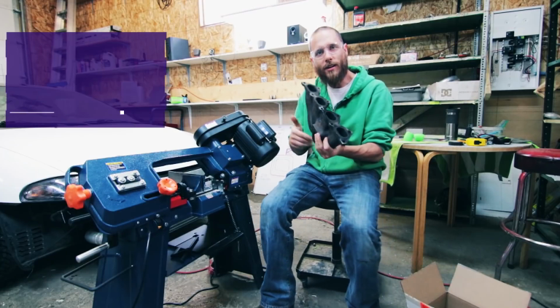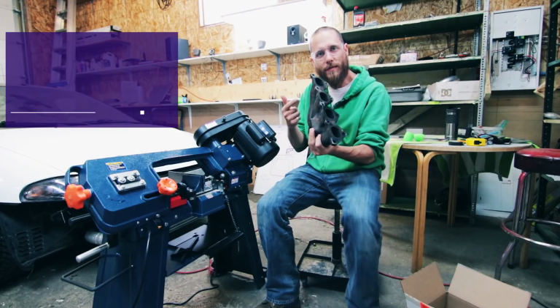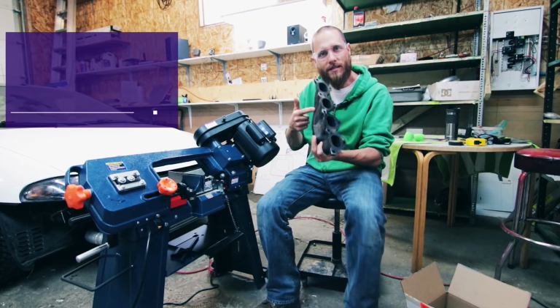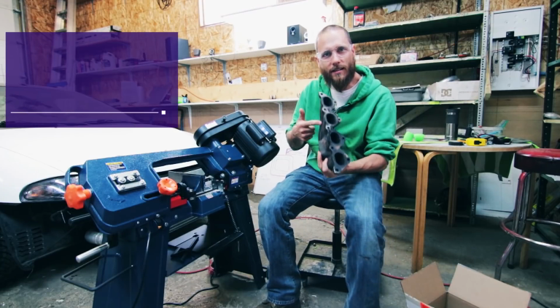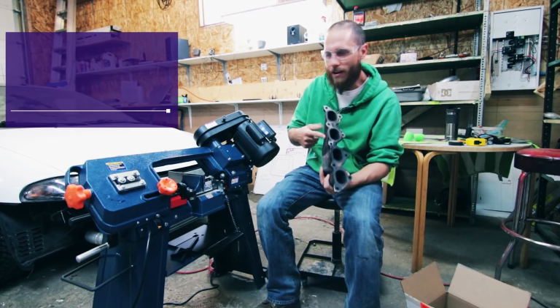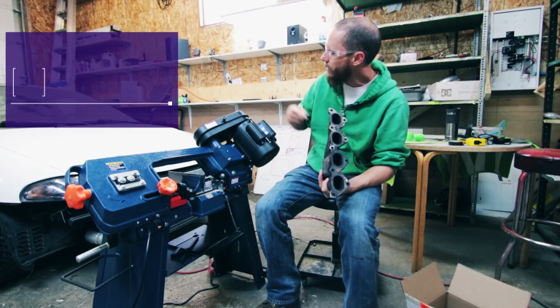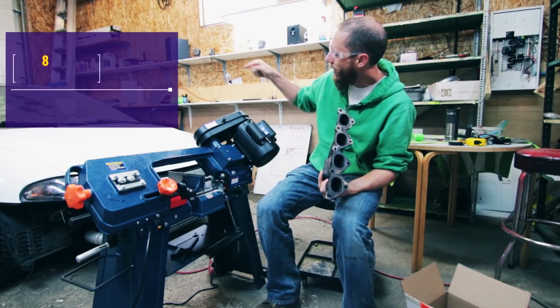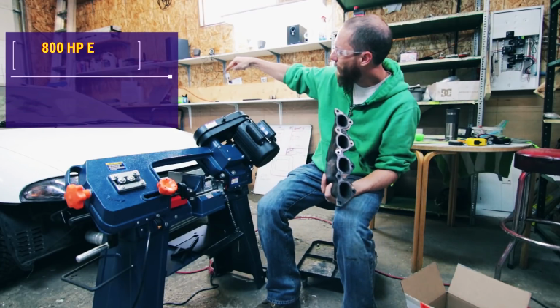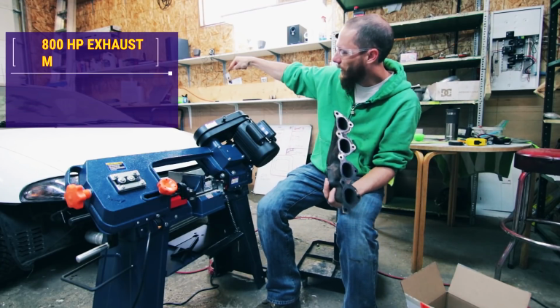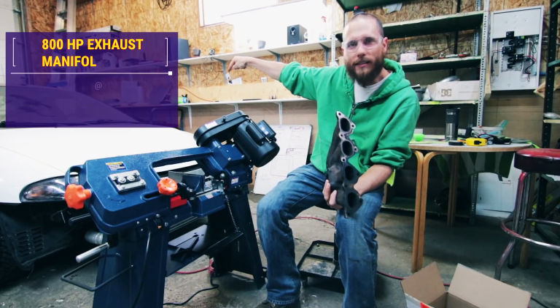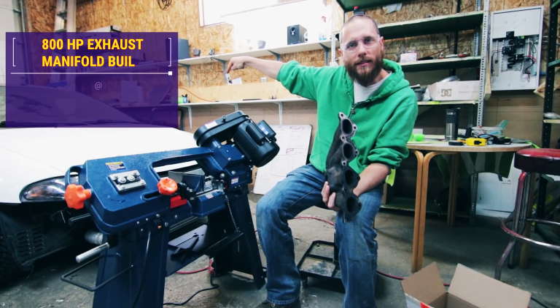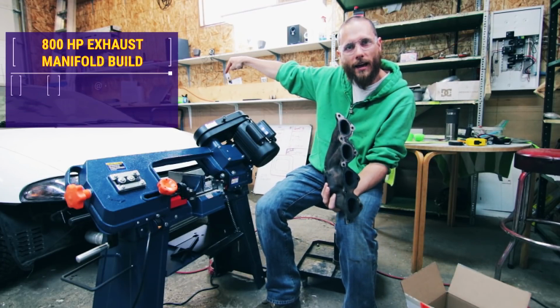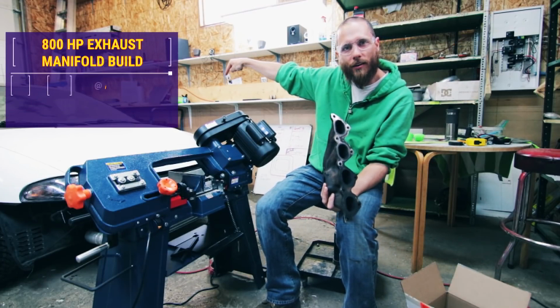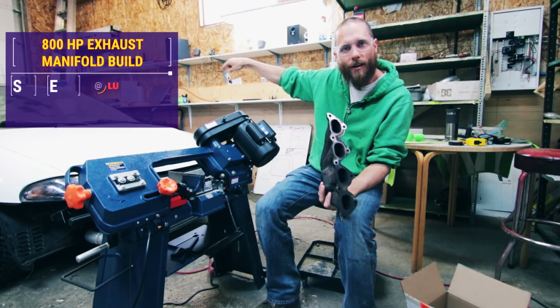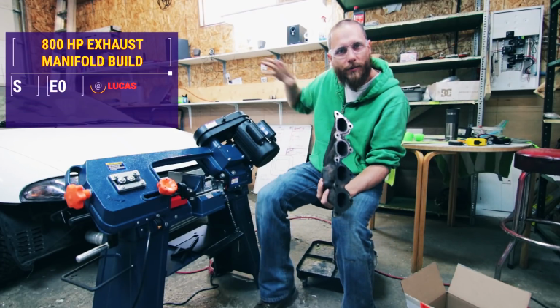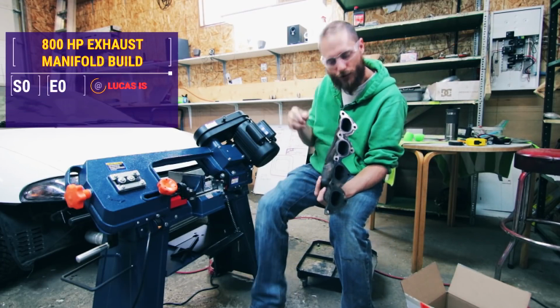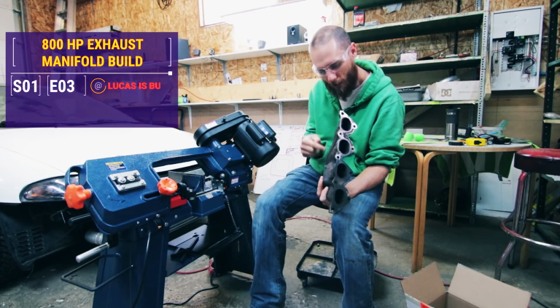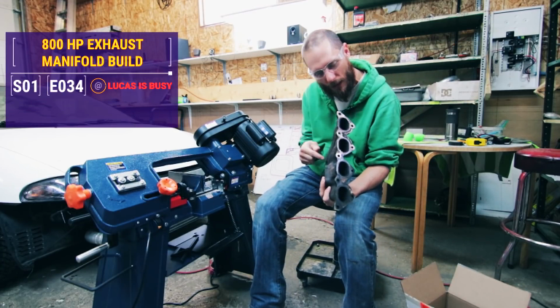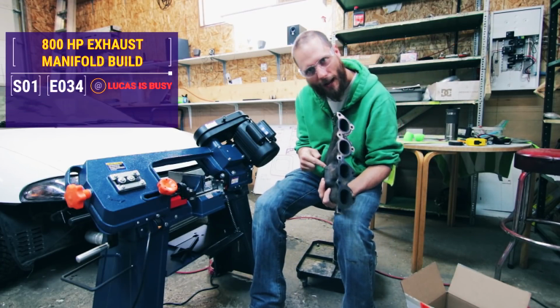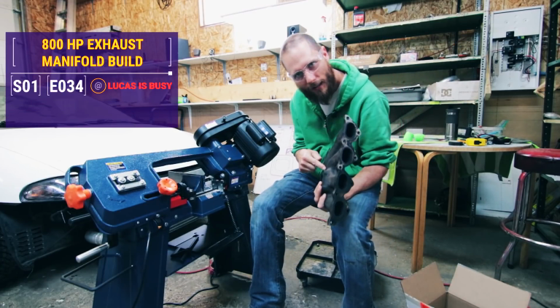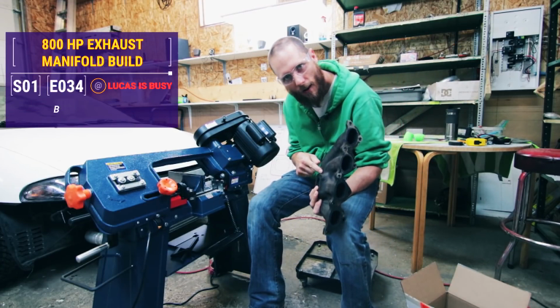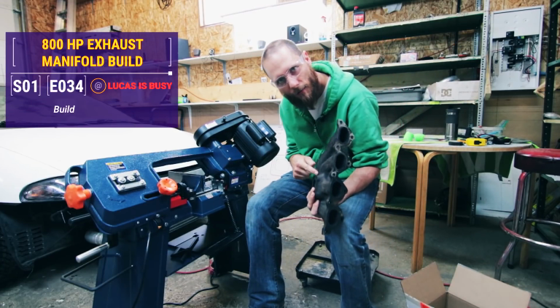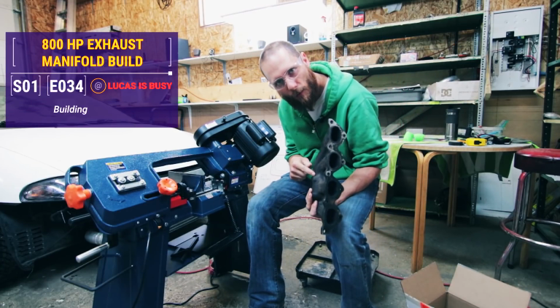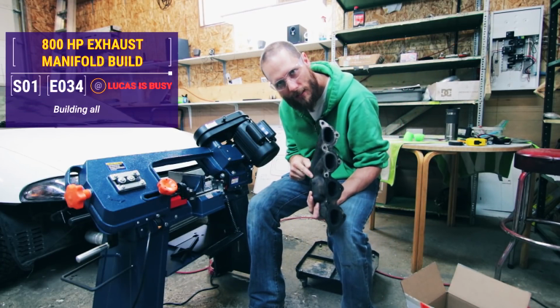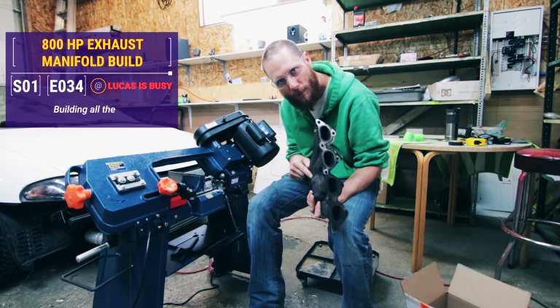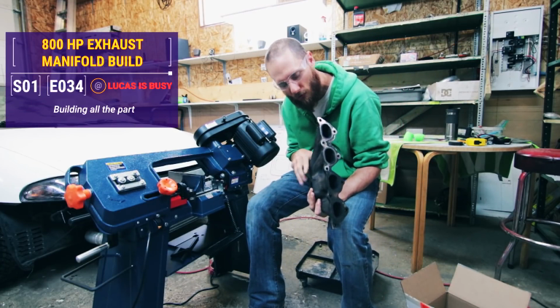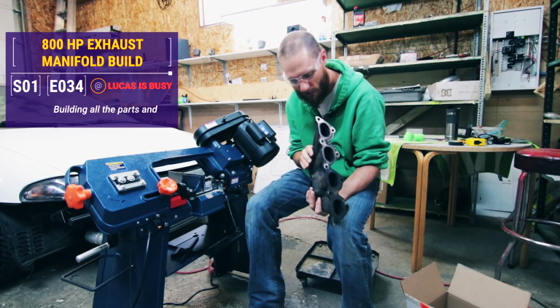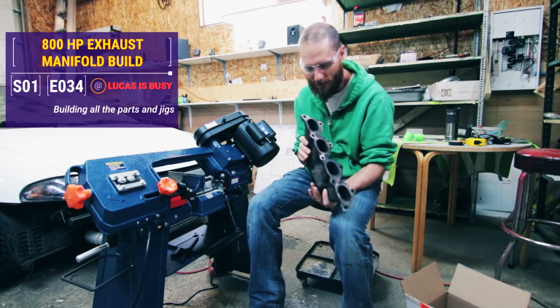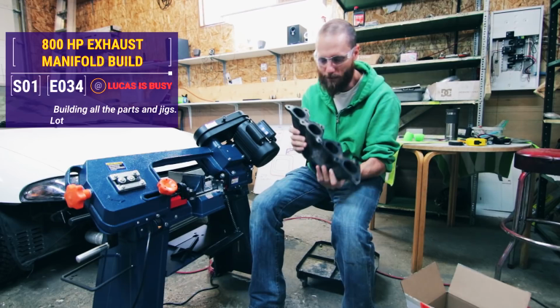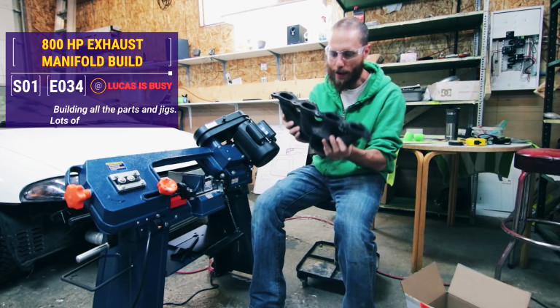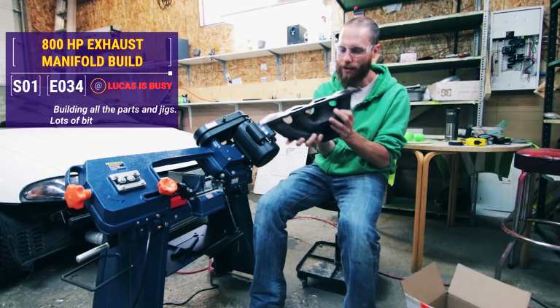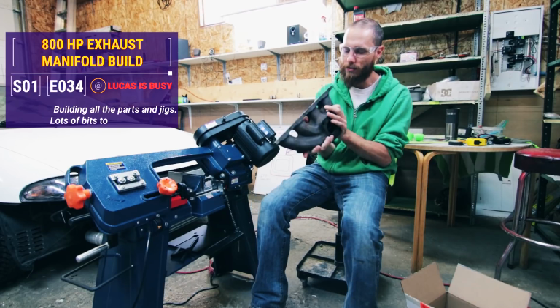This is the exhaust manifold that's in the car. The turbo that hangs off of it weighs about 47 pounds.